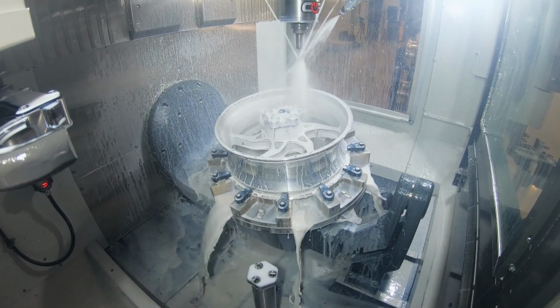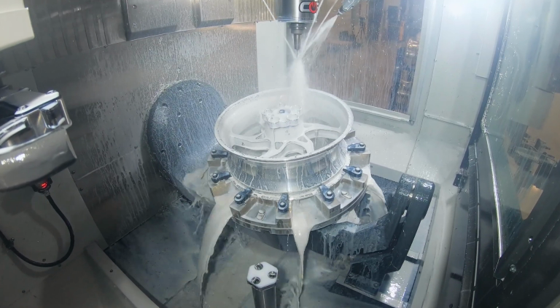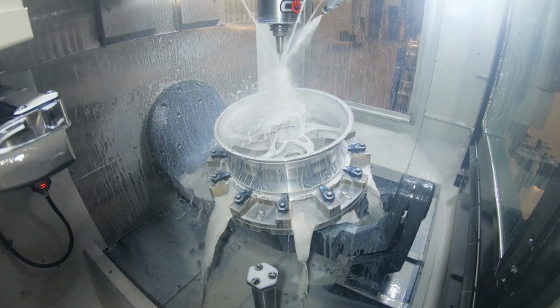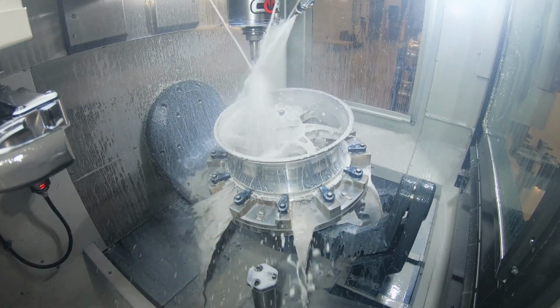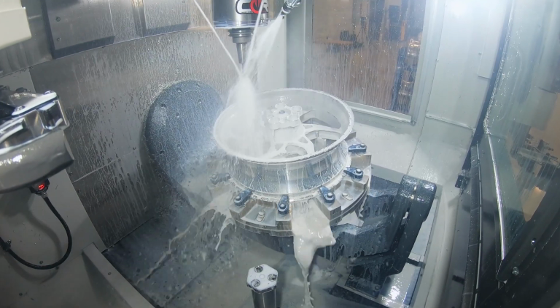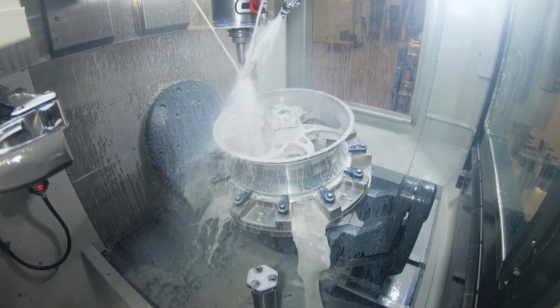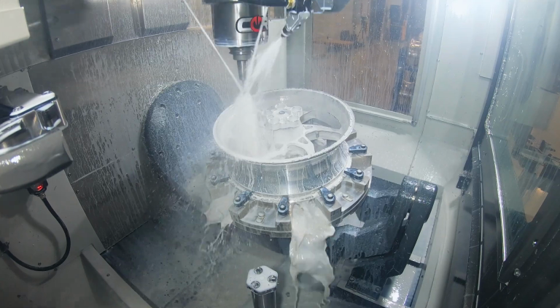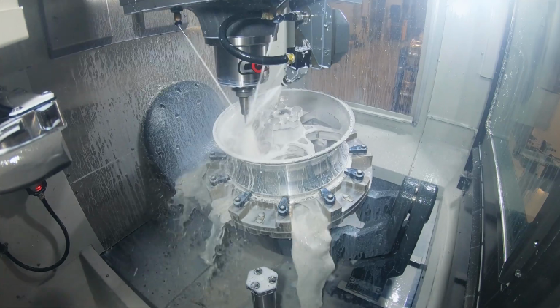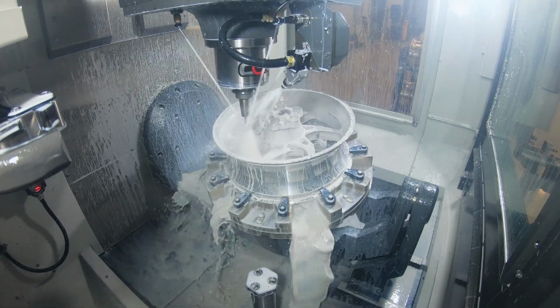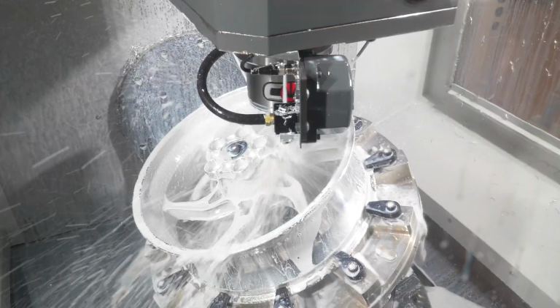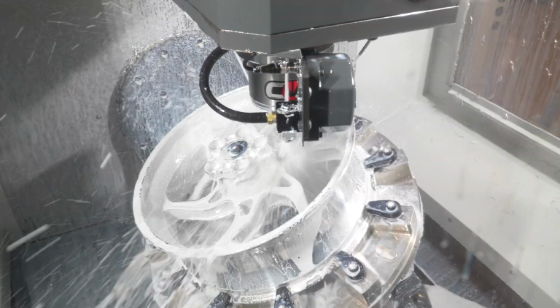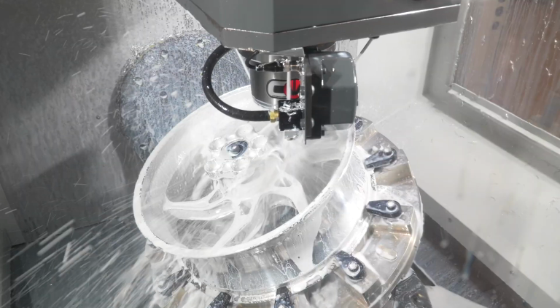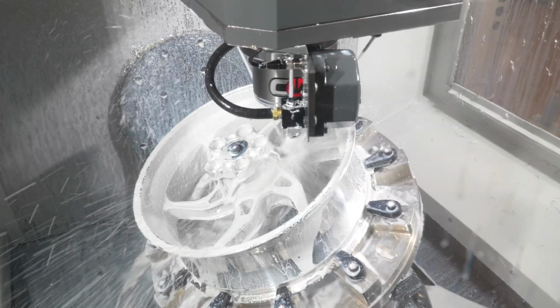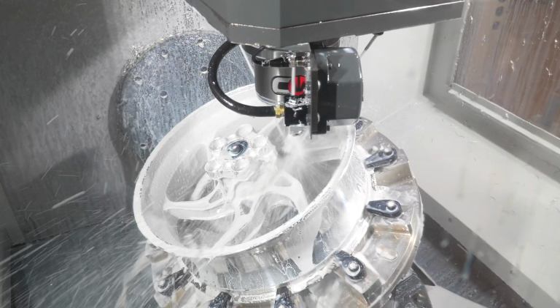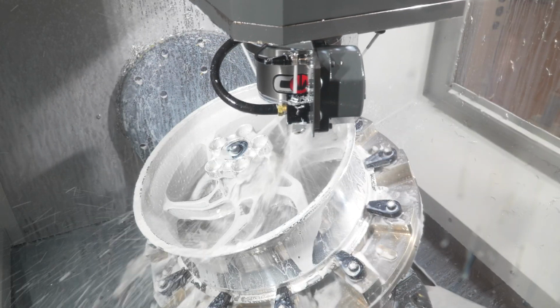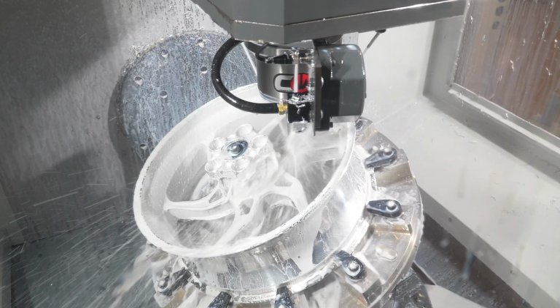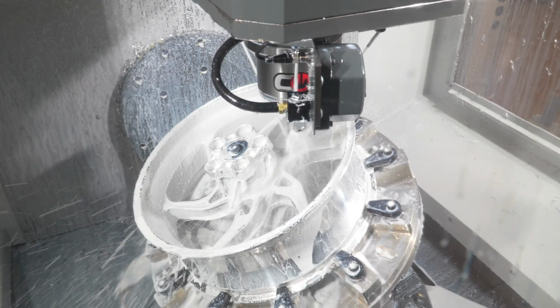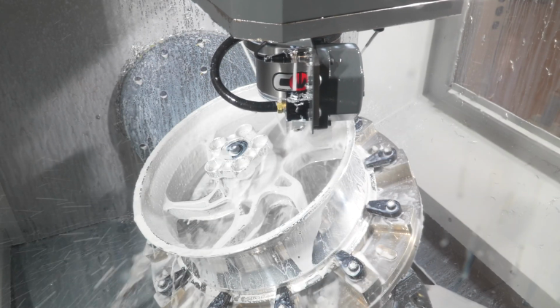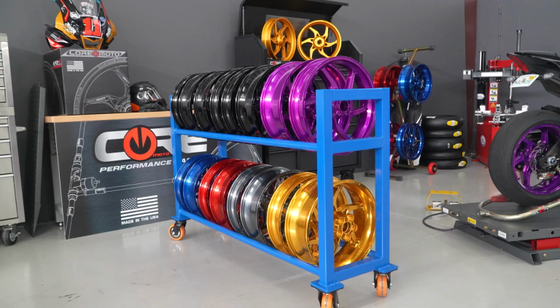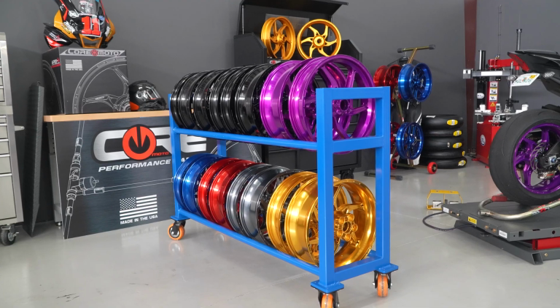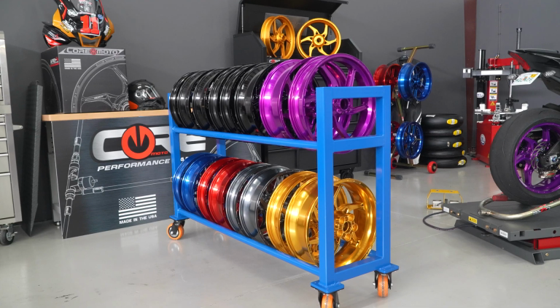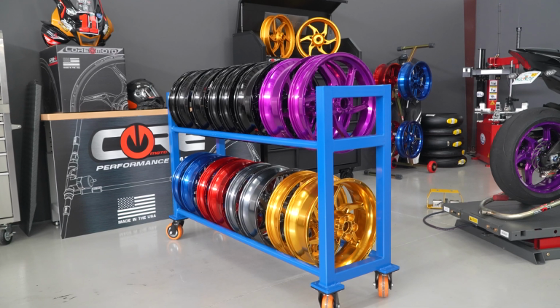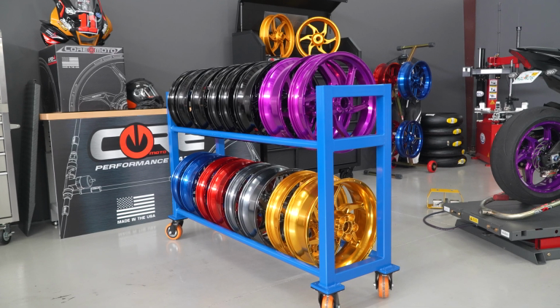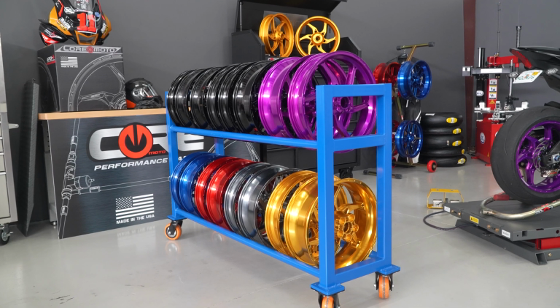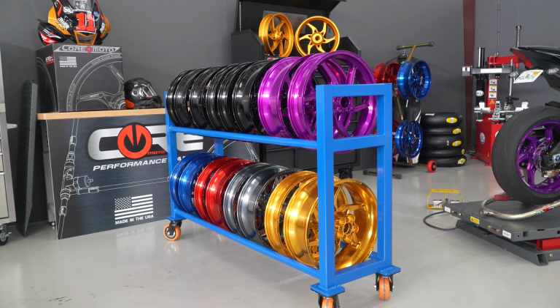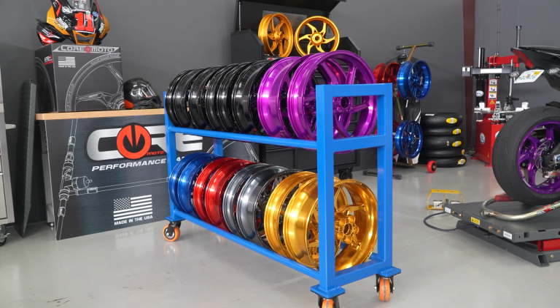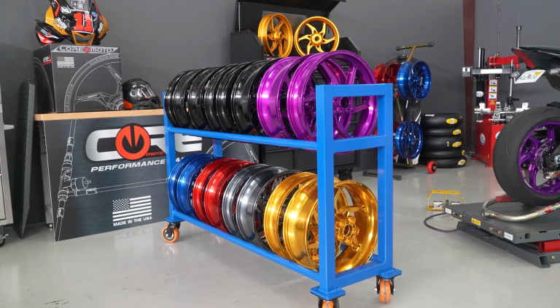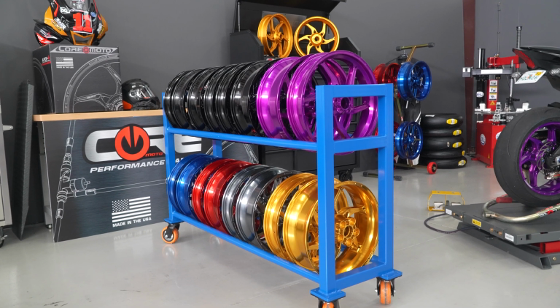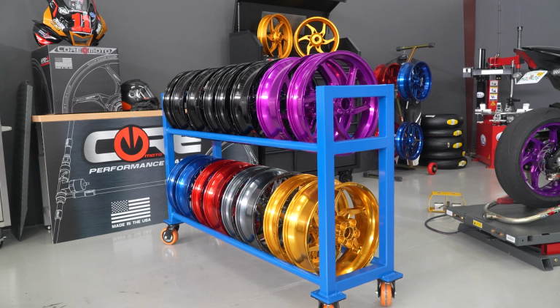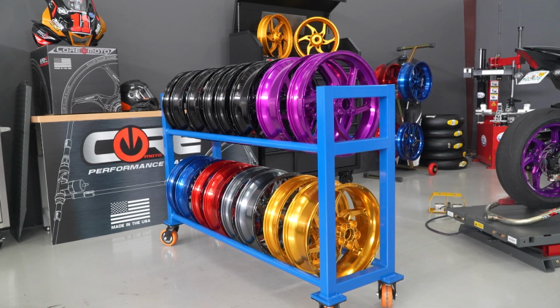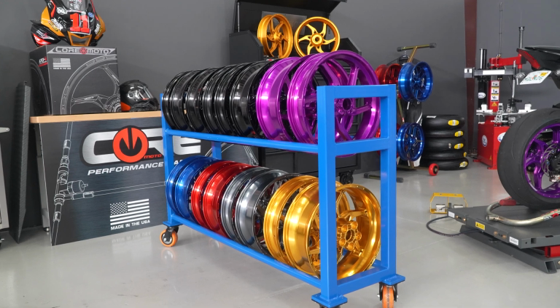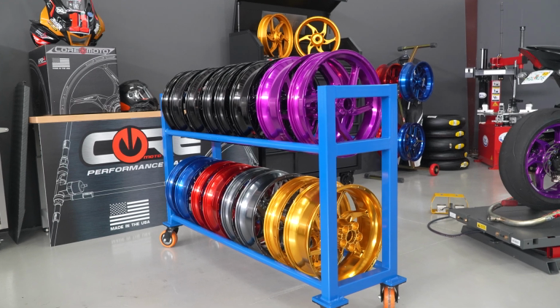Our goal from the beginning with making forged wheels was to make the best product possible, make it the lightest, make it the strongest, and give it some style.